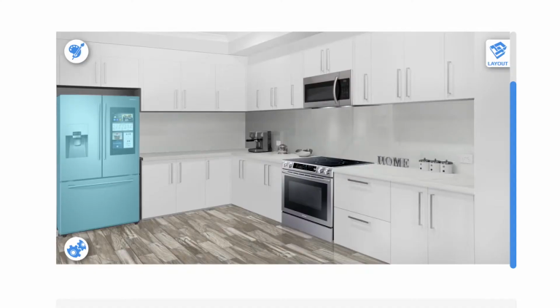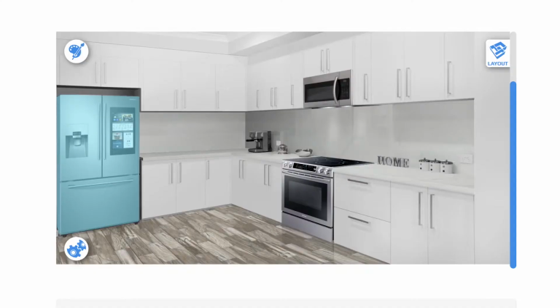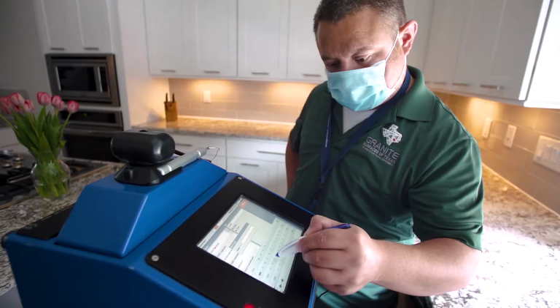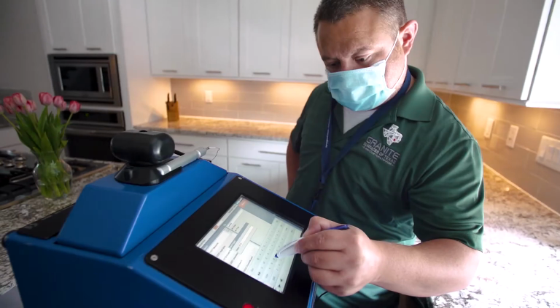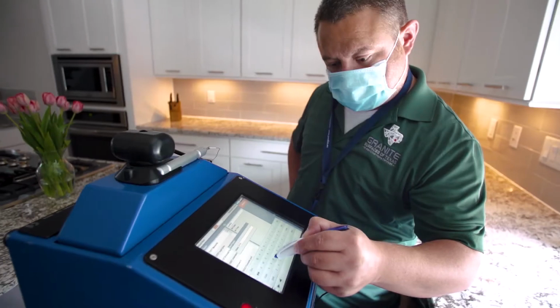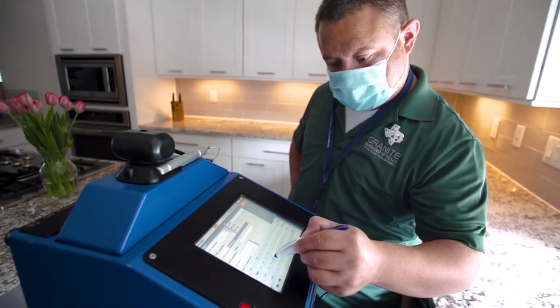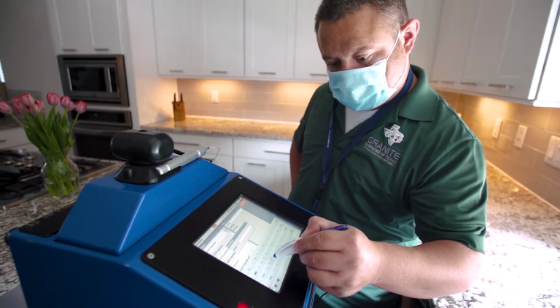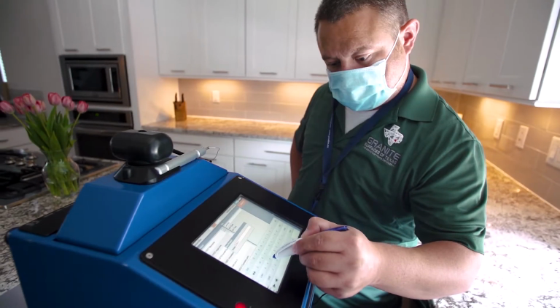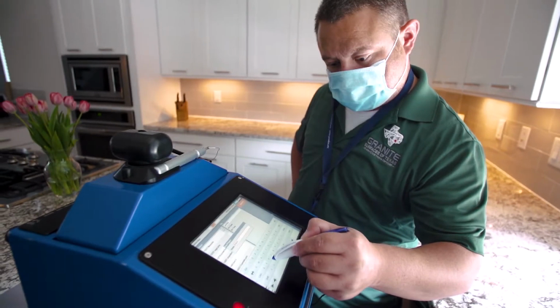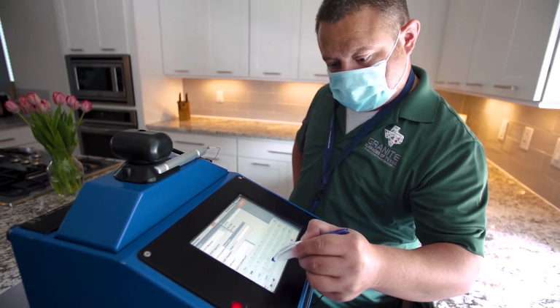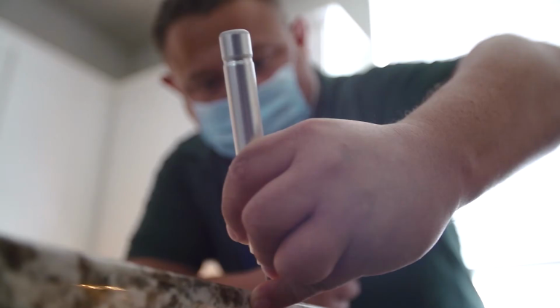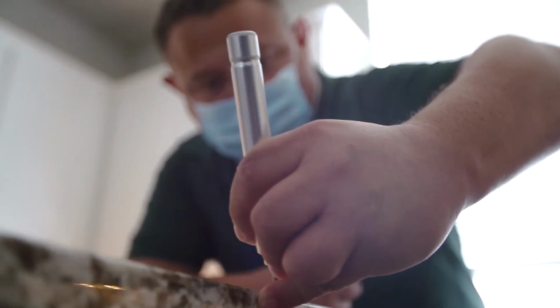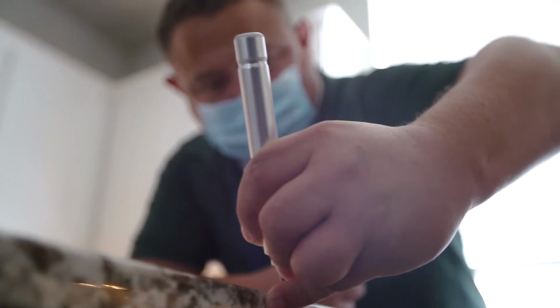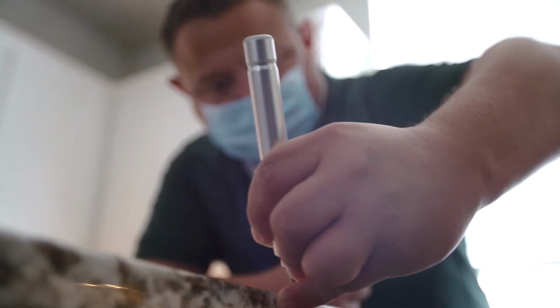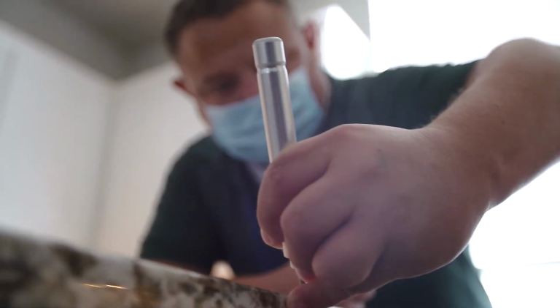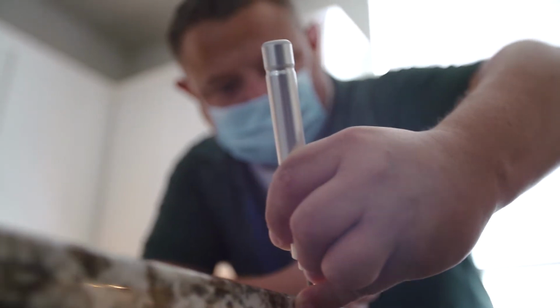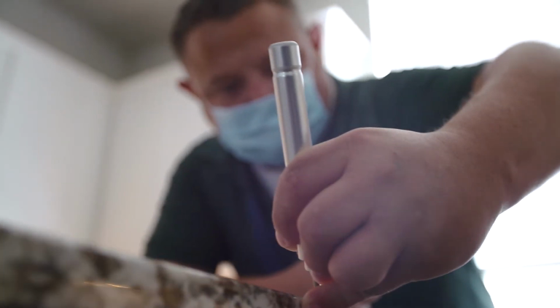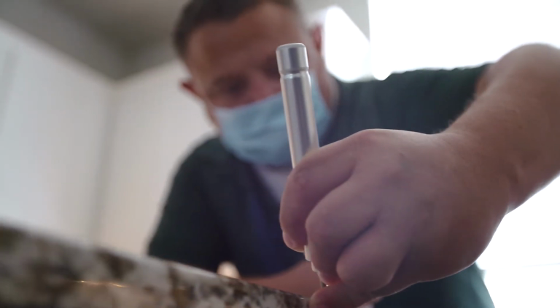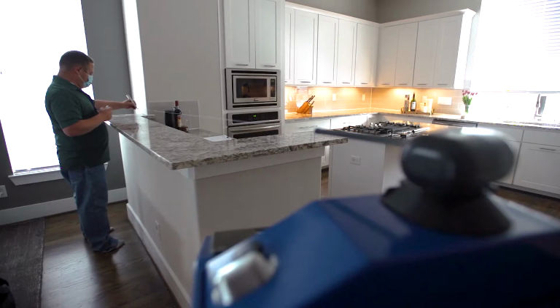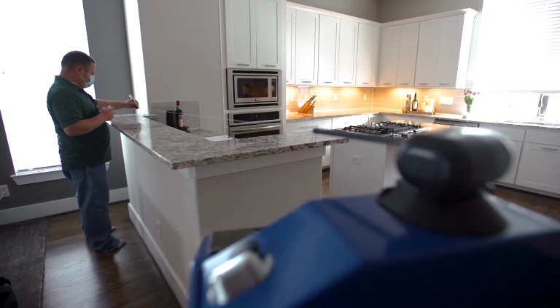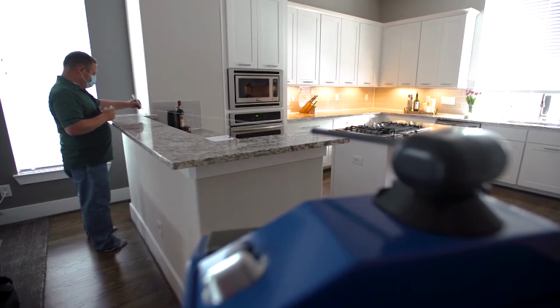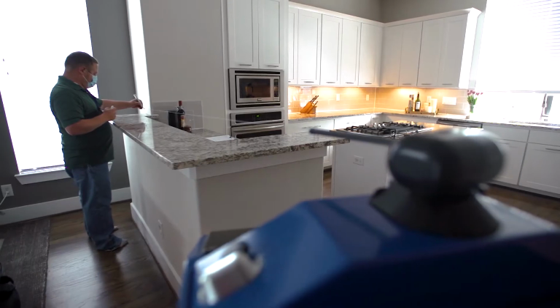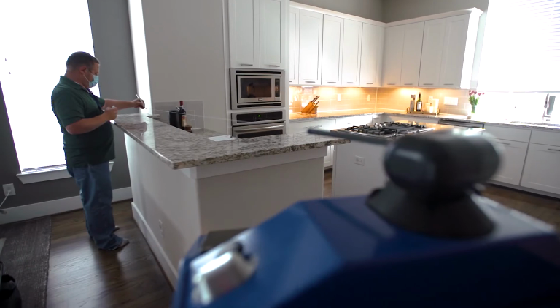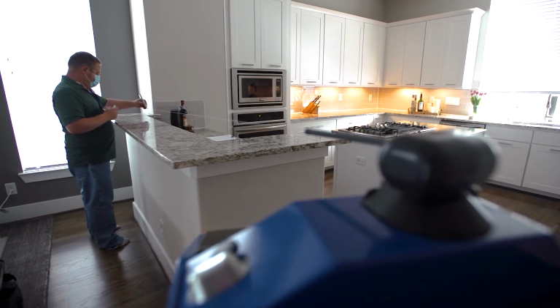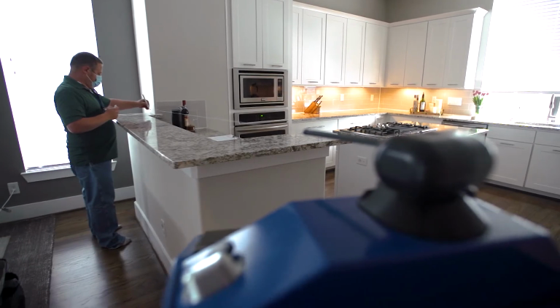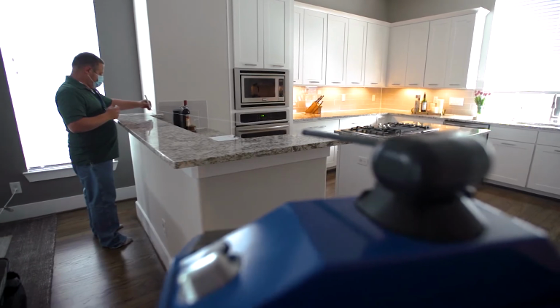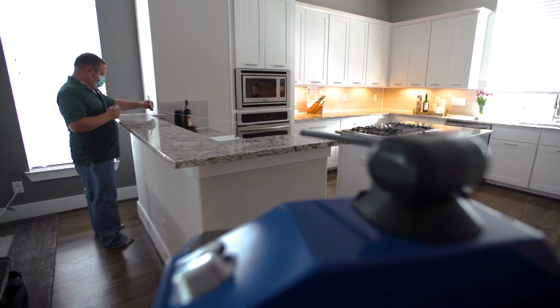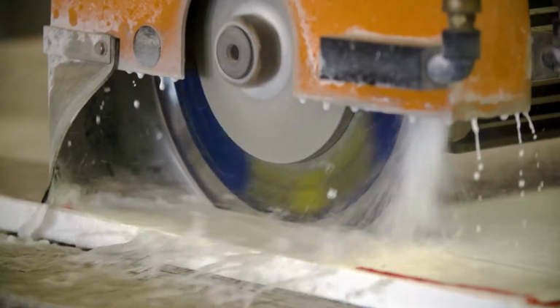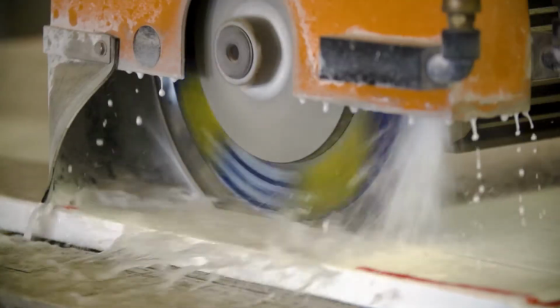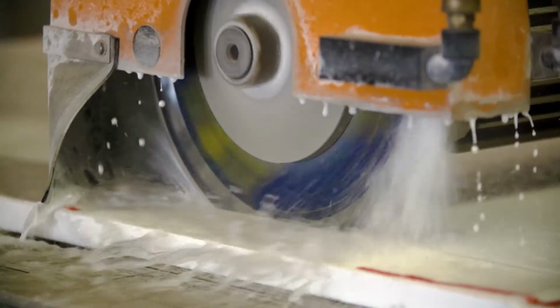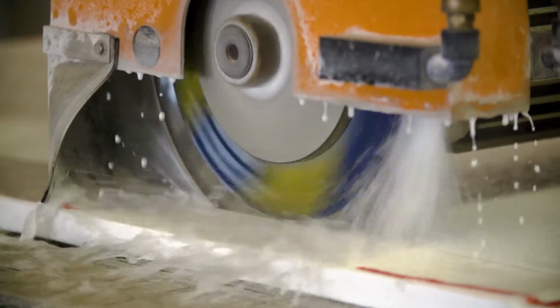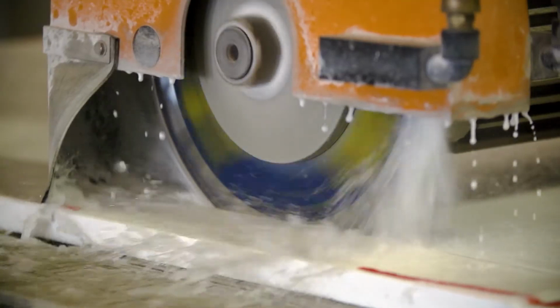They had electronic measurements in my kitchen, then the robot arm cut it.